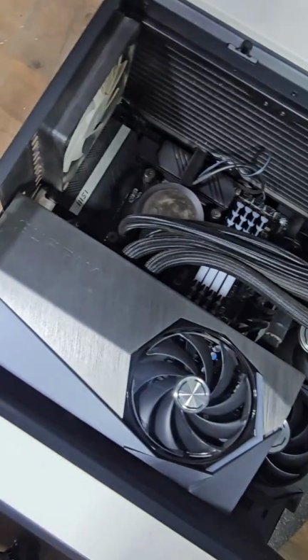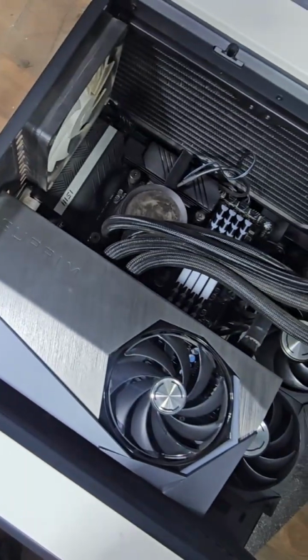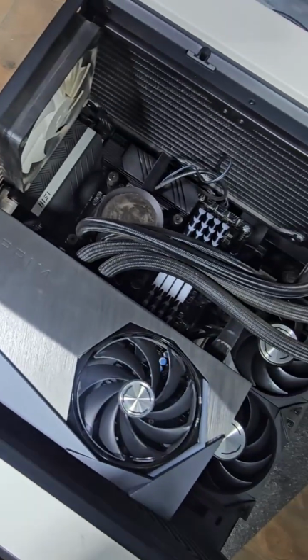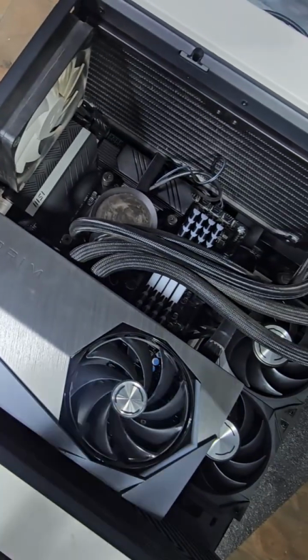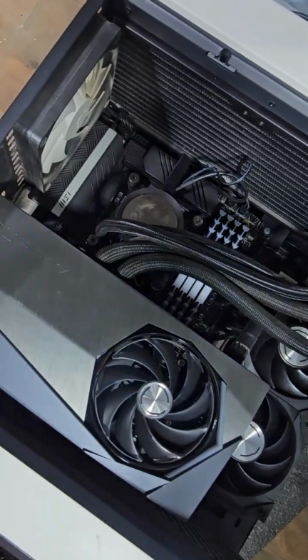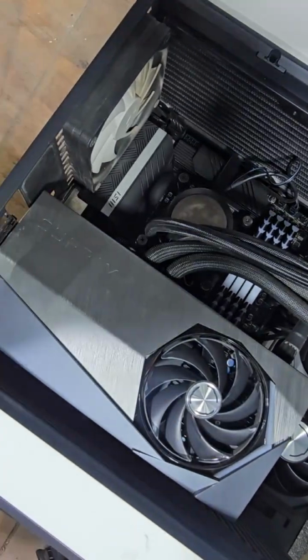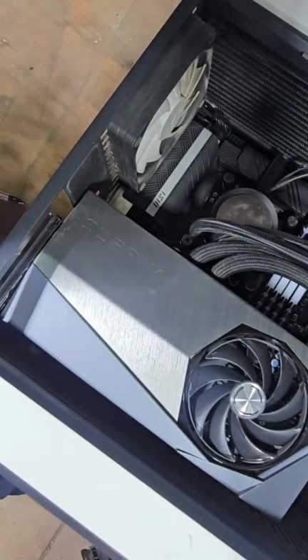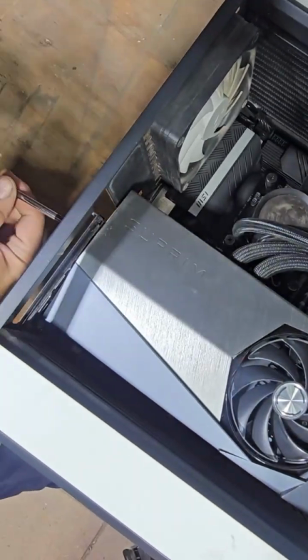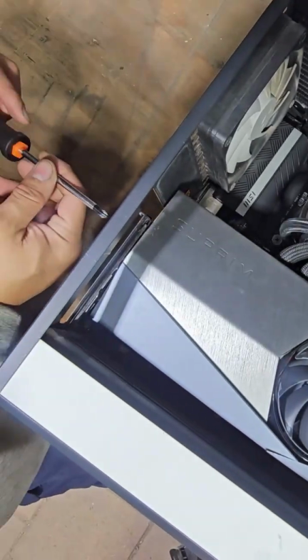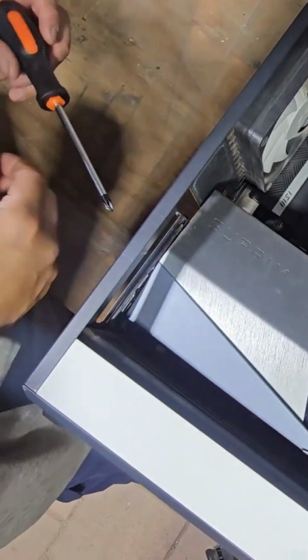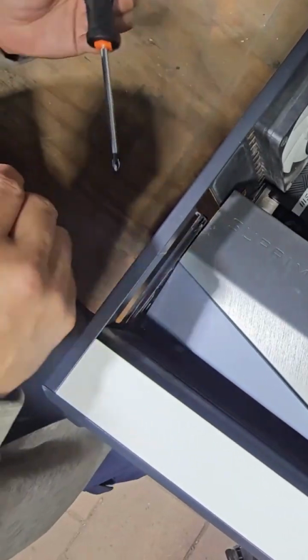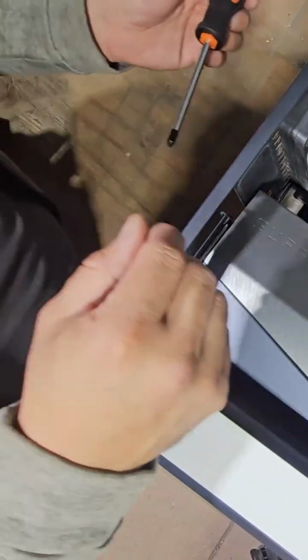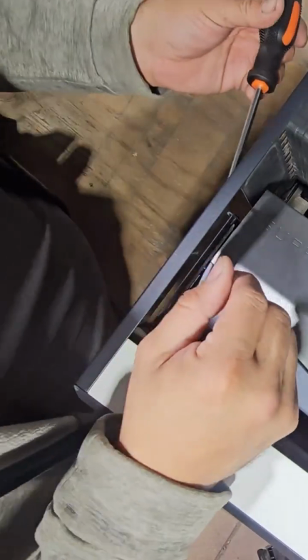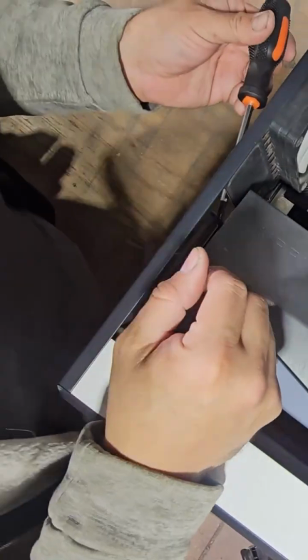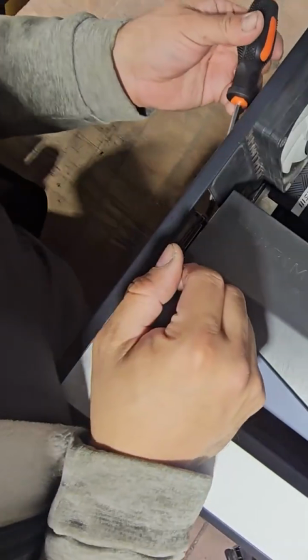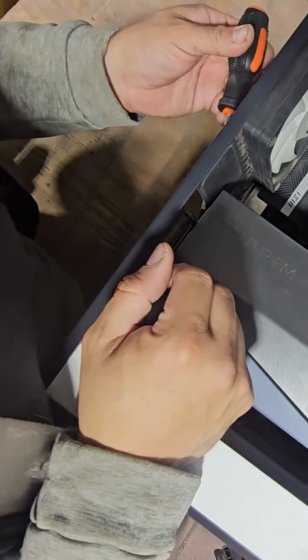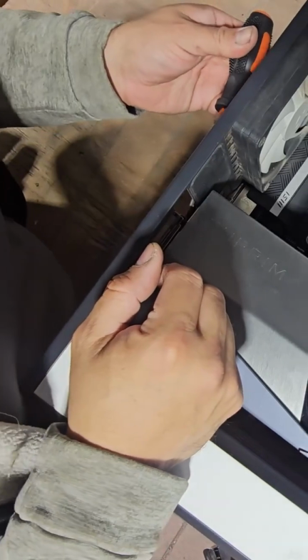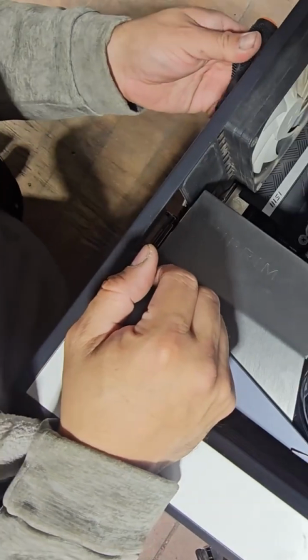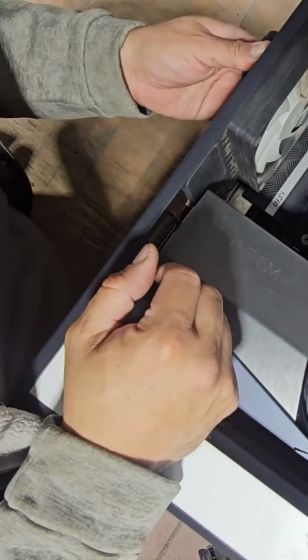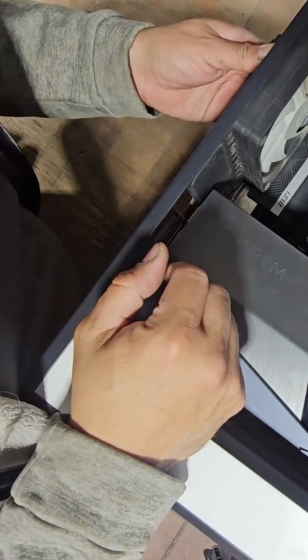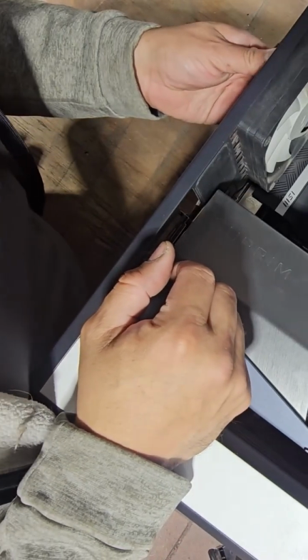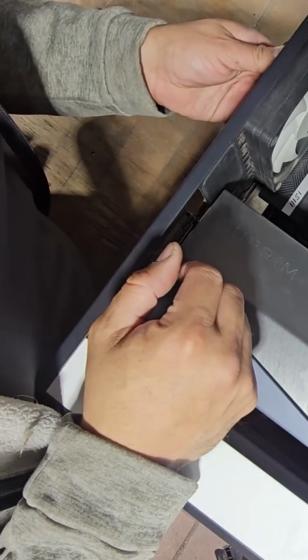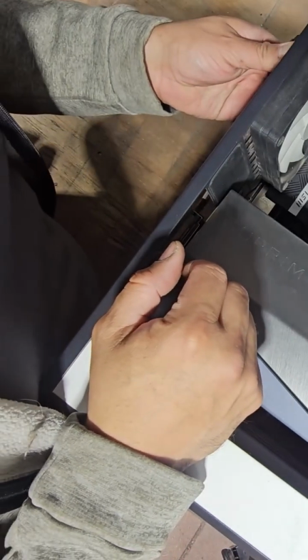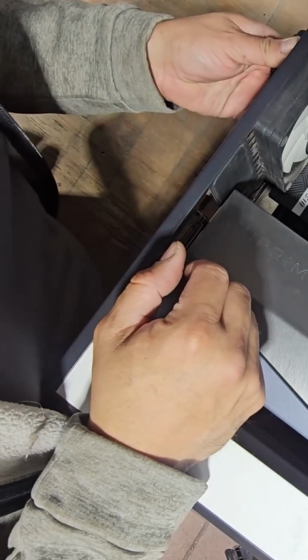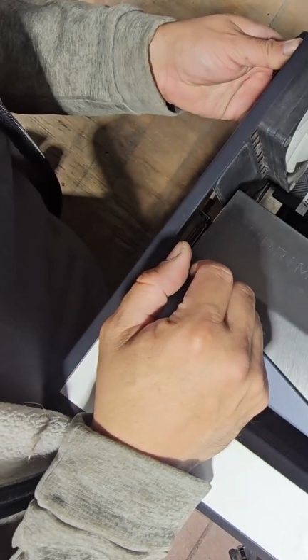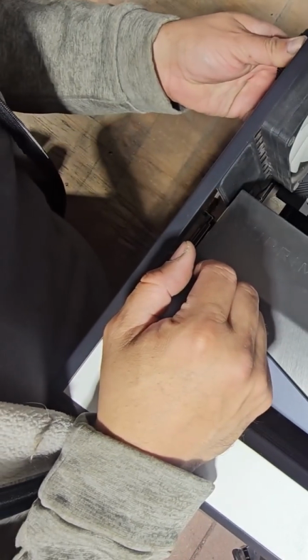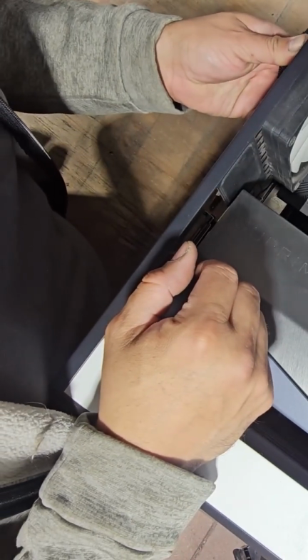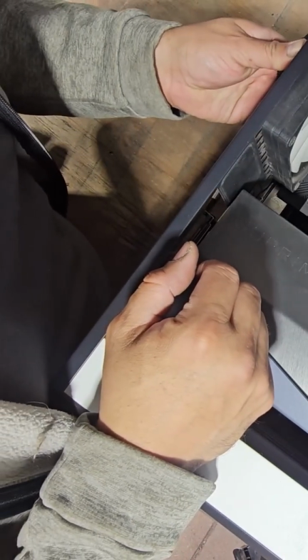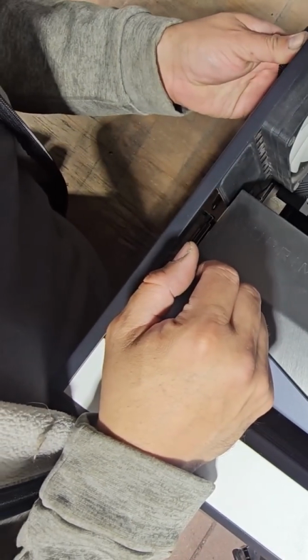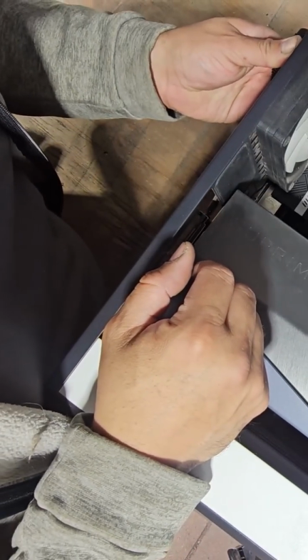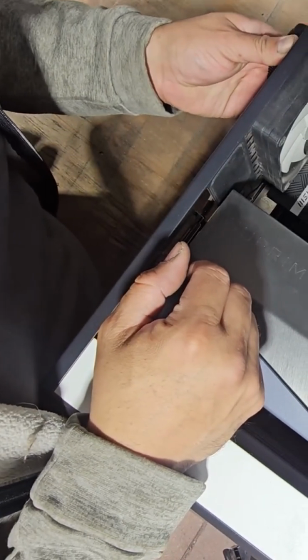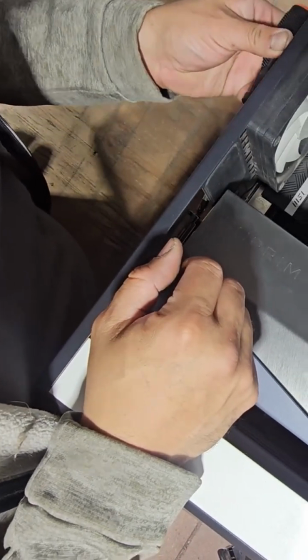We're going to start by removing our video card first. The video card is very important because it's the most expensive thing in here.